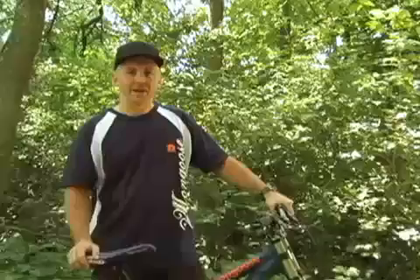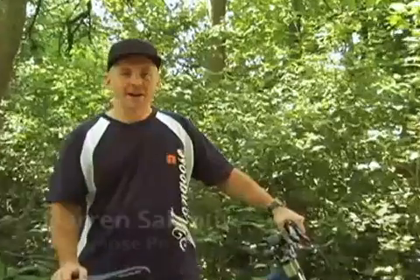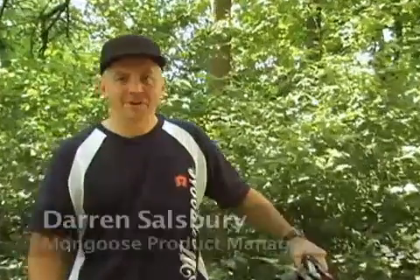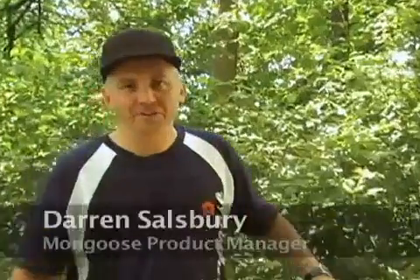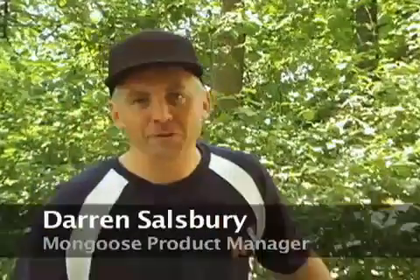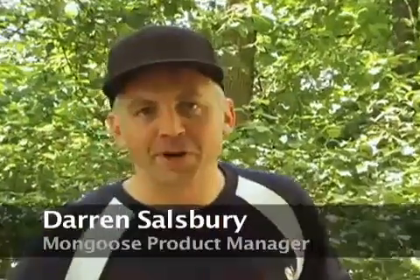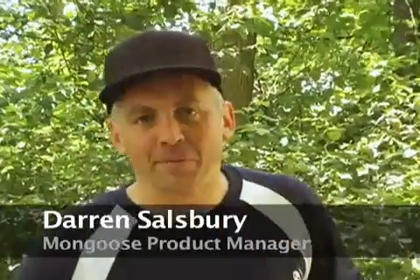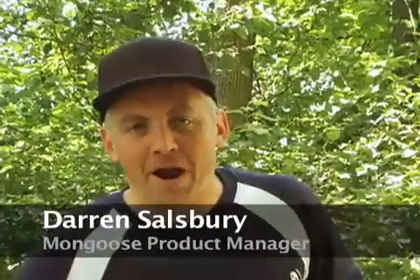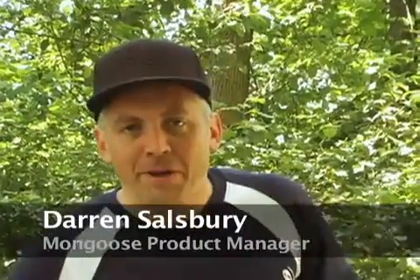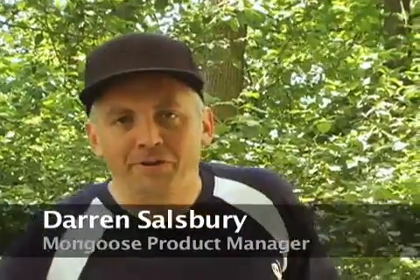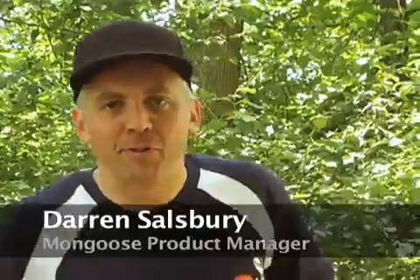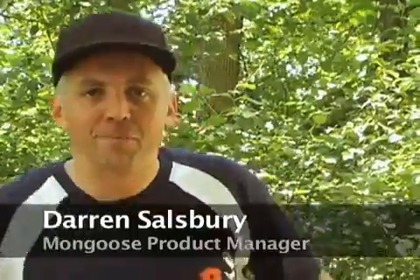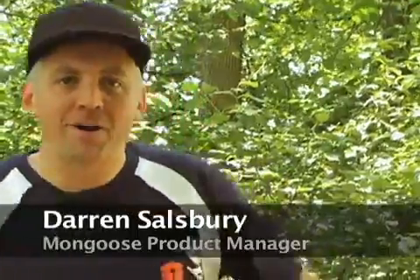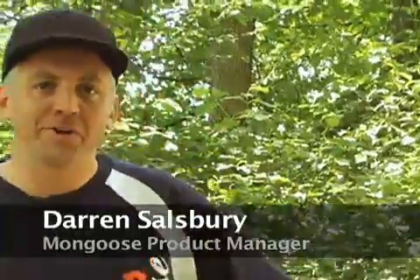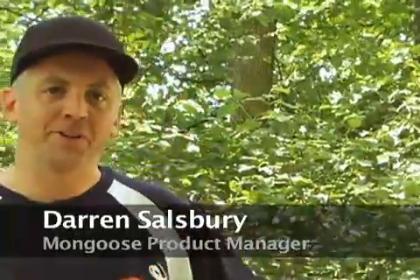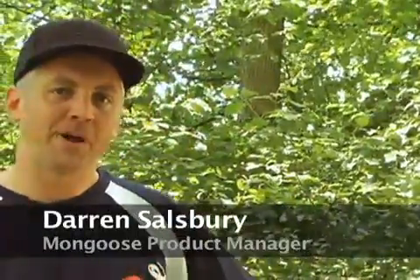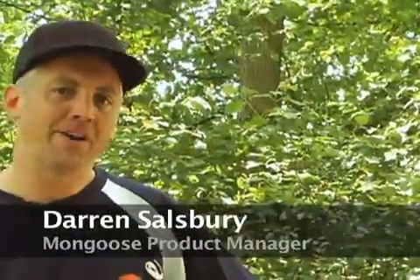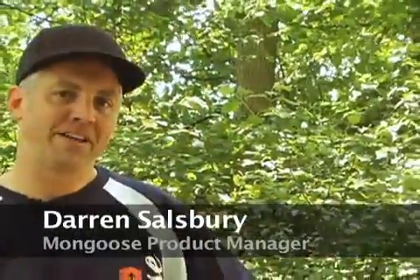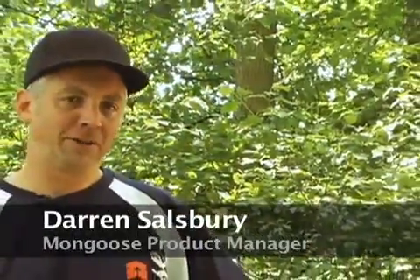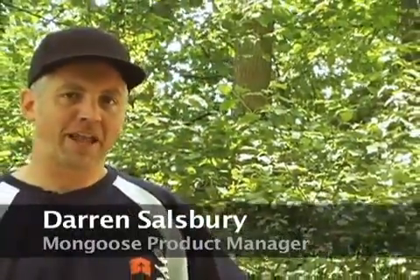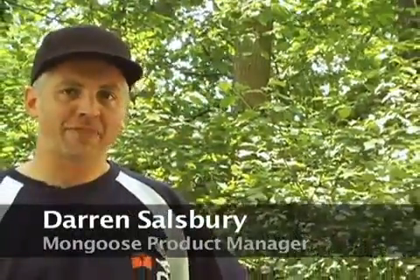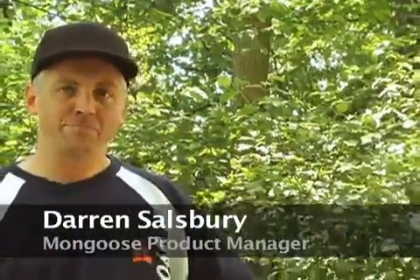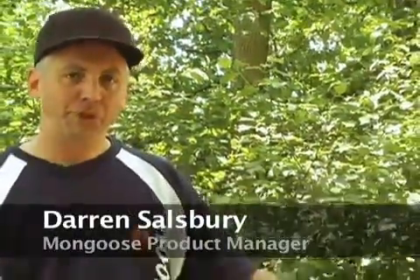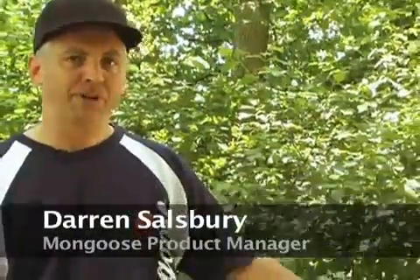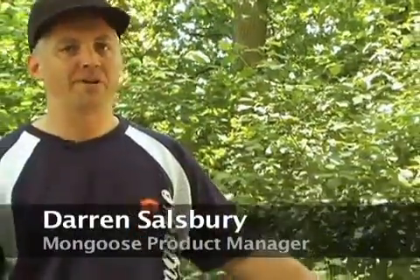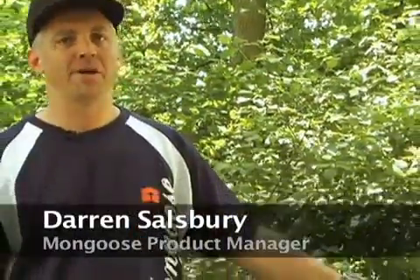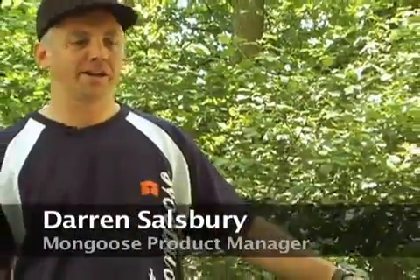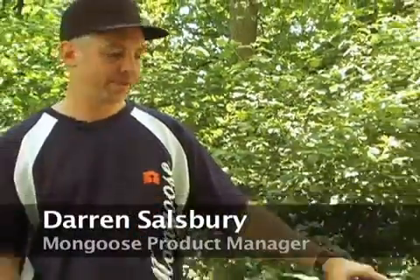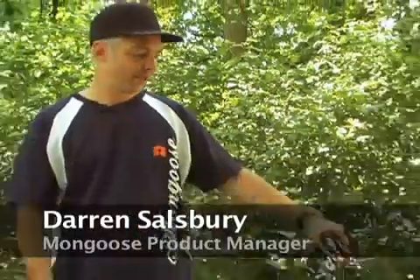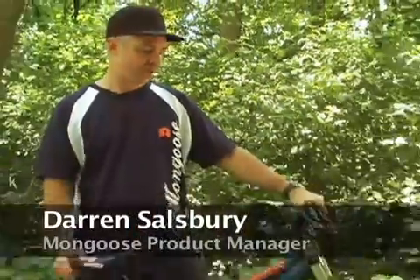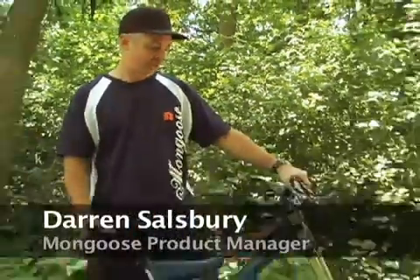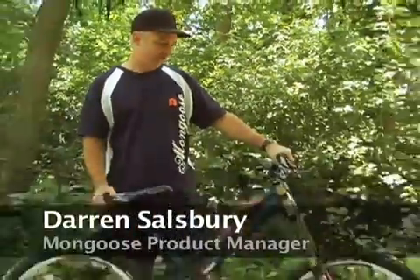Hi, I'm Darren Salisbury. I'm product manager for Mongoose and we're out here to take a look at the Booter downhill bike. Let's check it out.